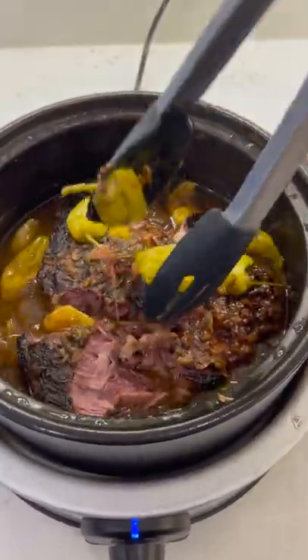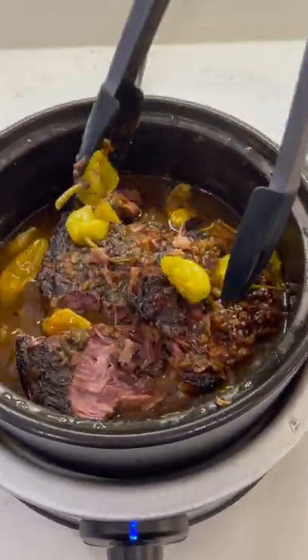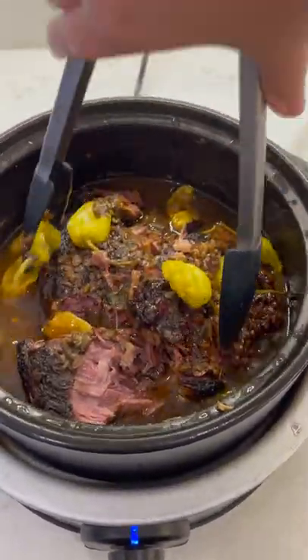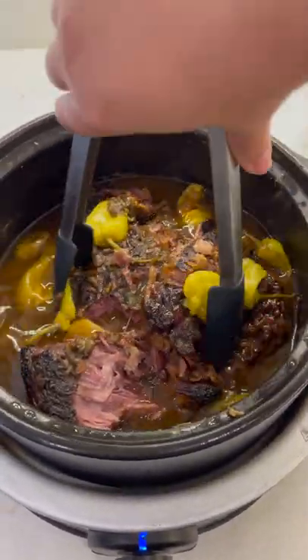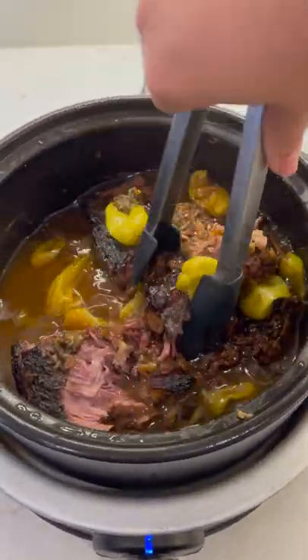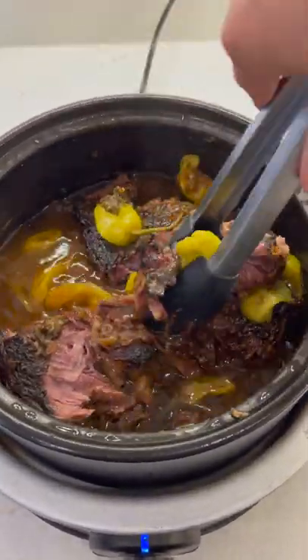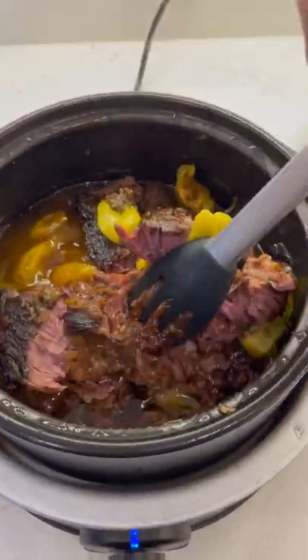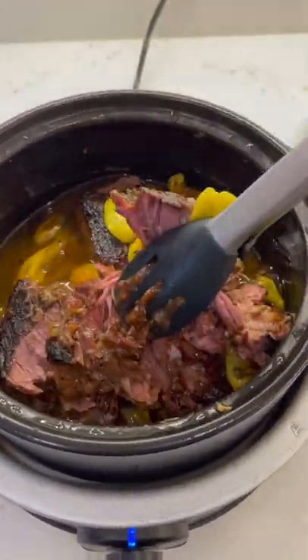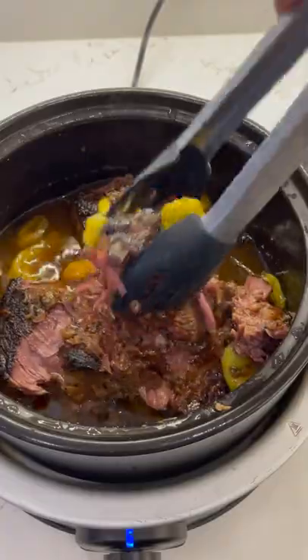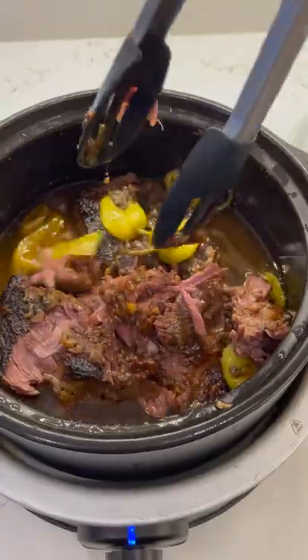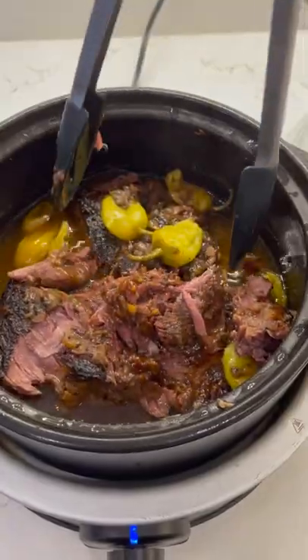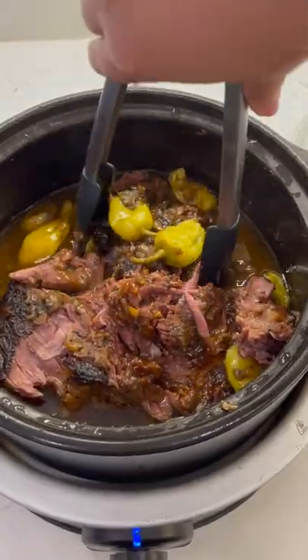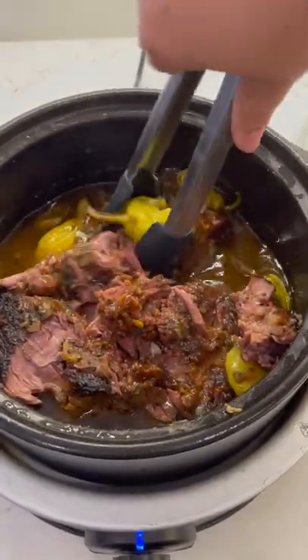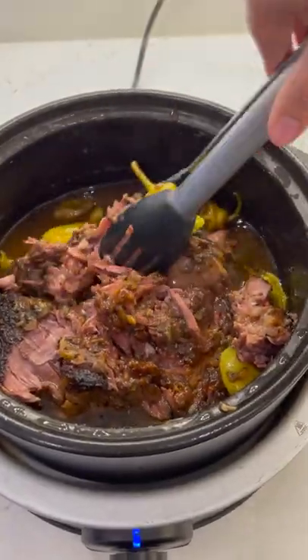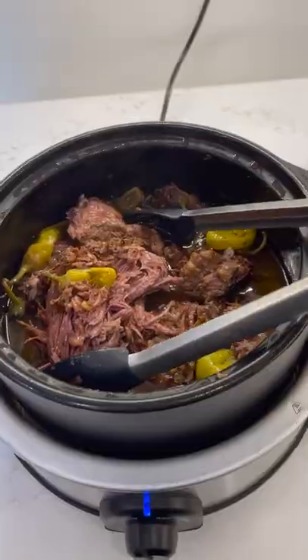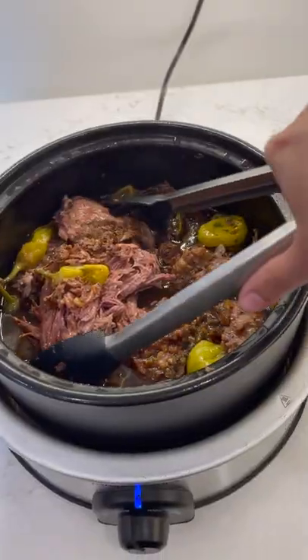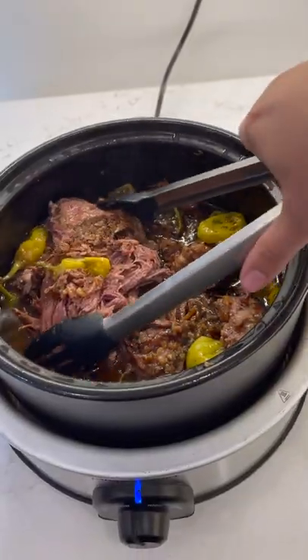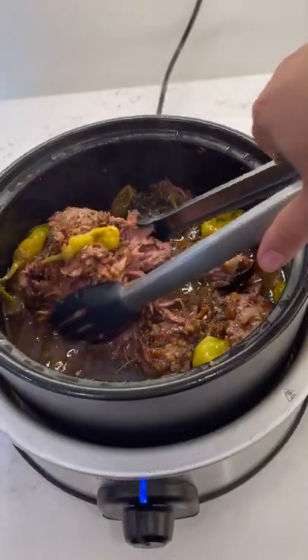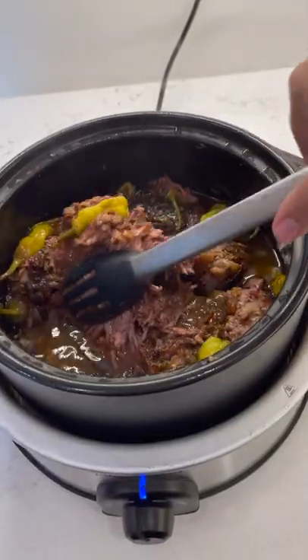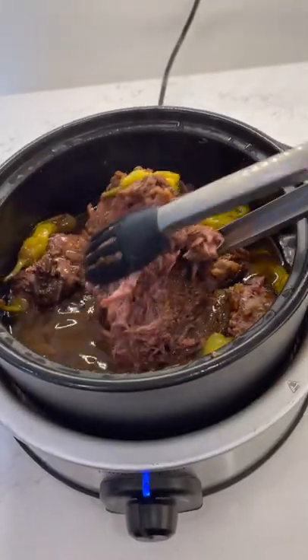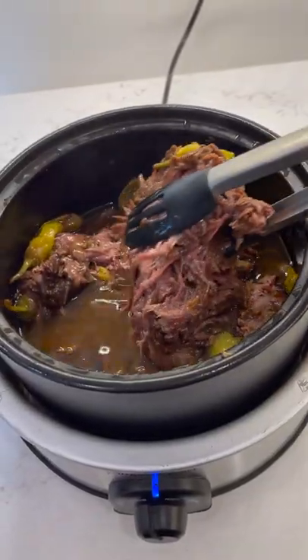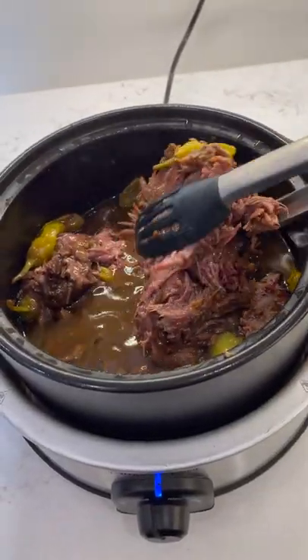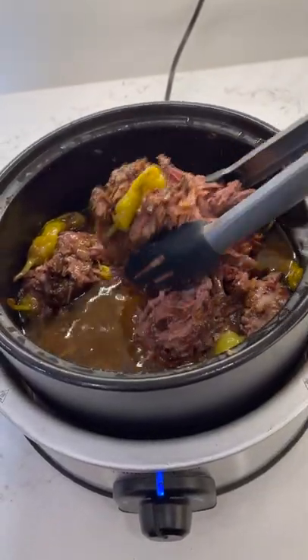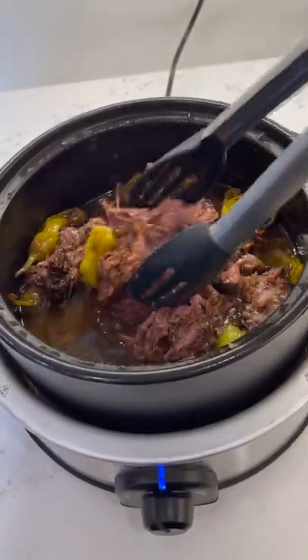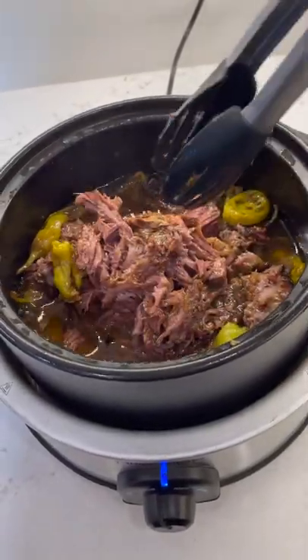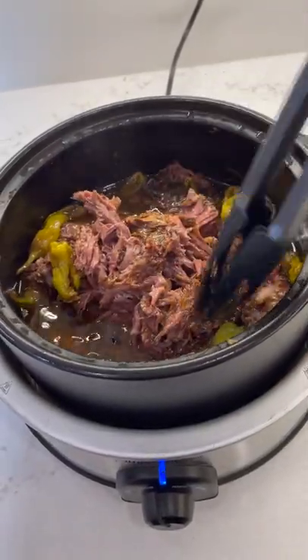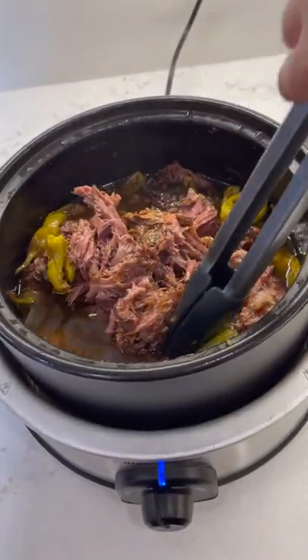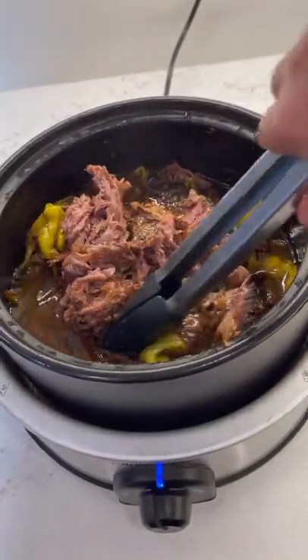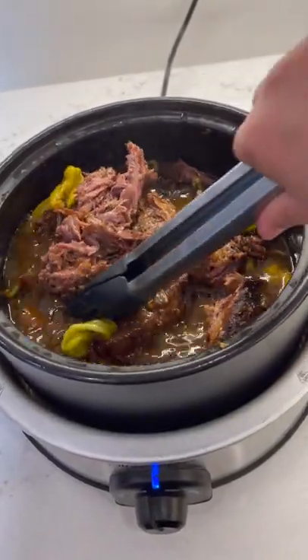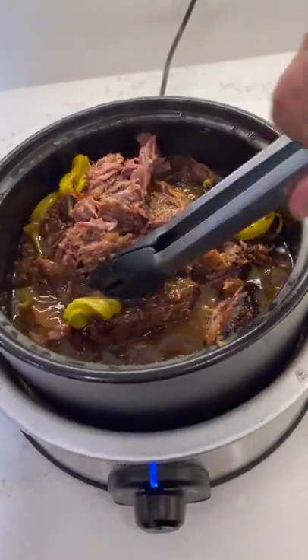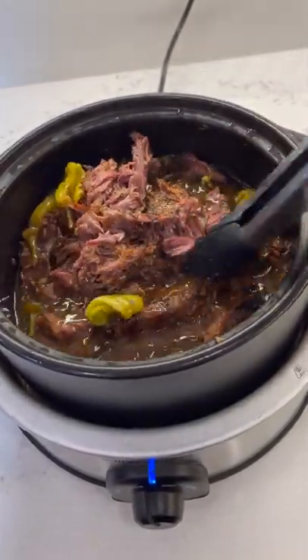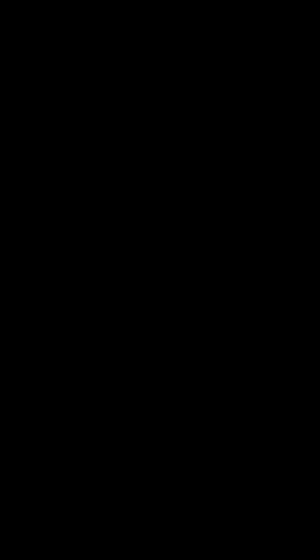And if you want the slow cooker base for this crock, which is my favorite piece, you have until the end of August to grab it.